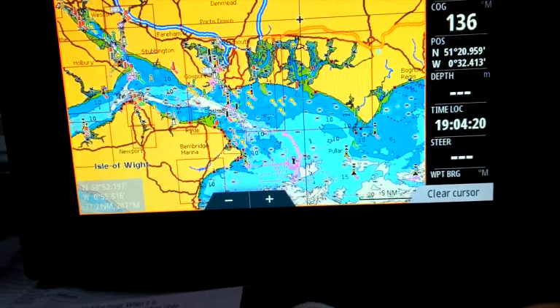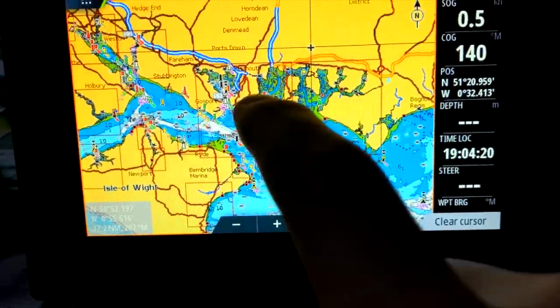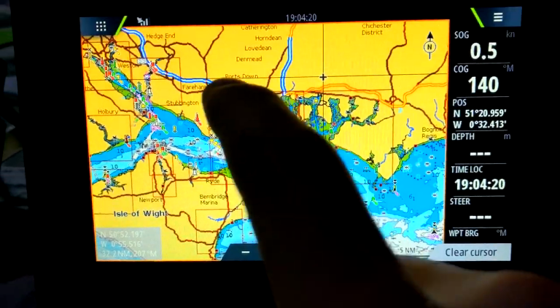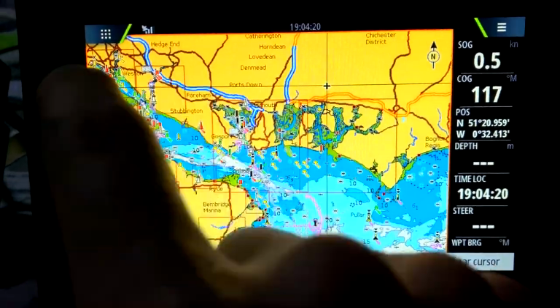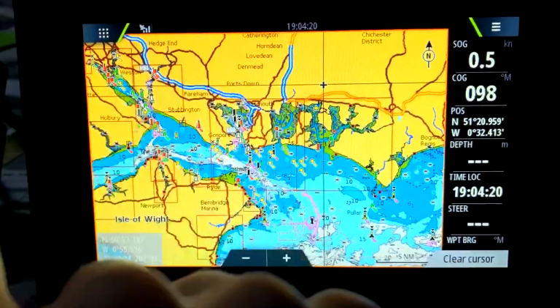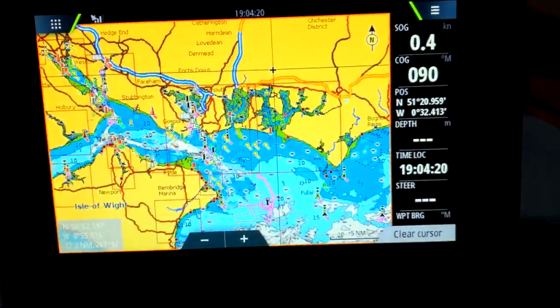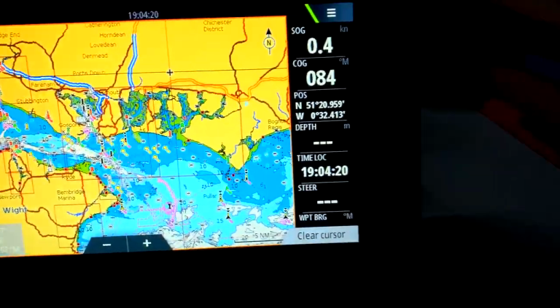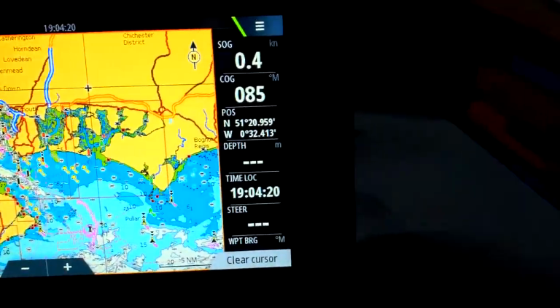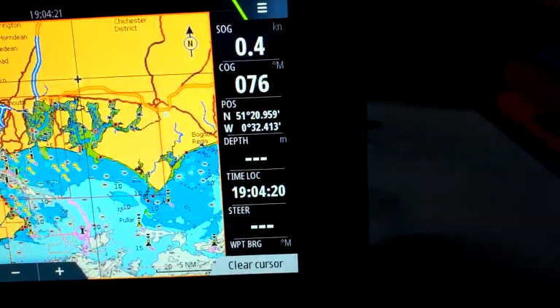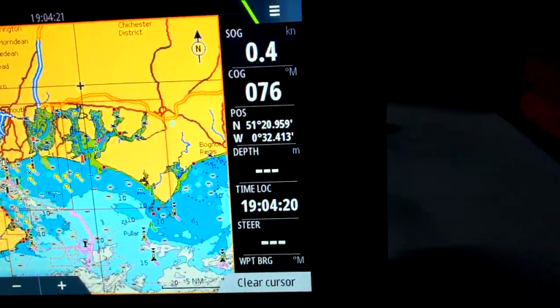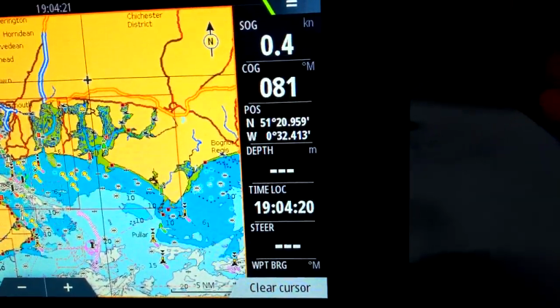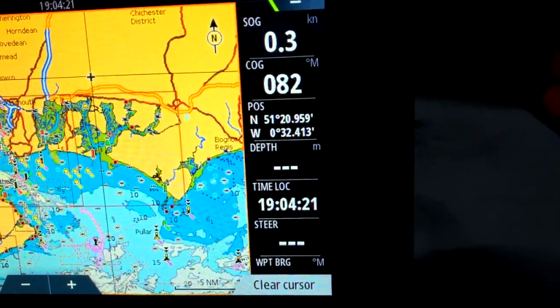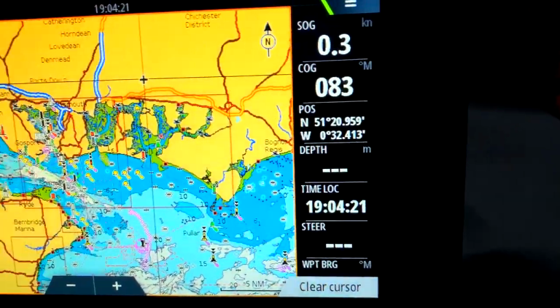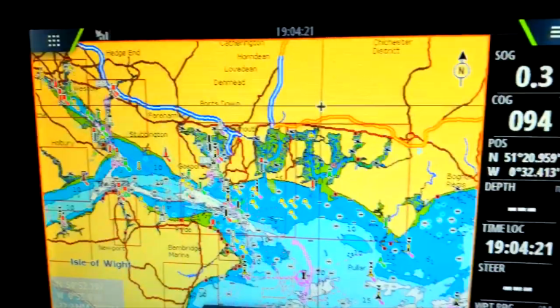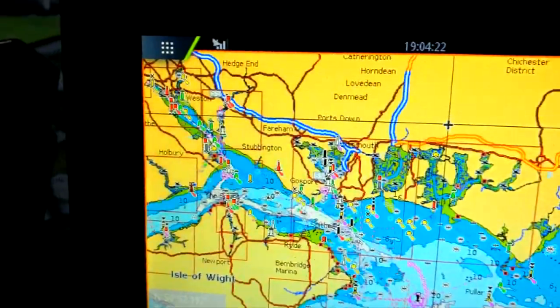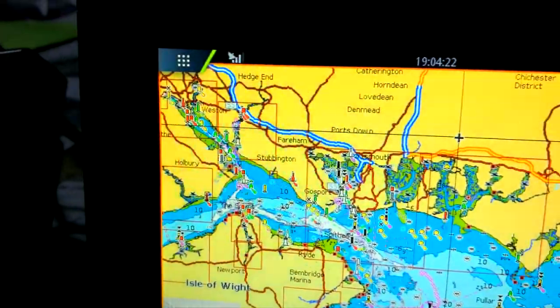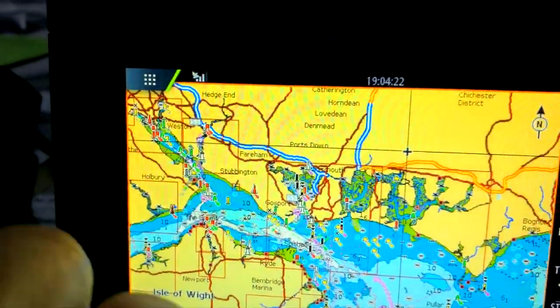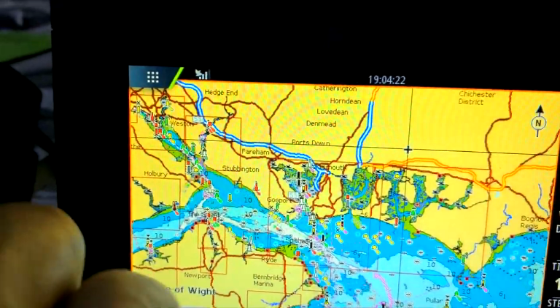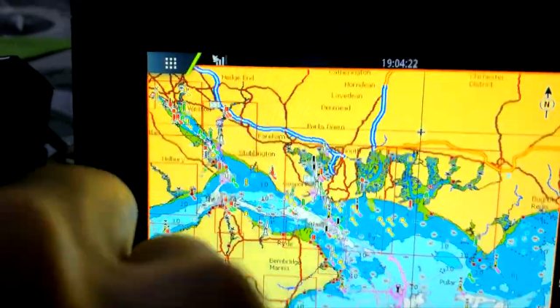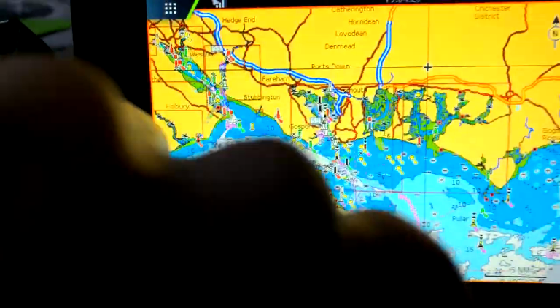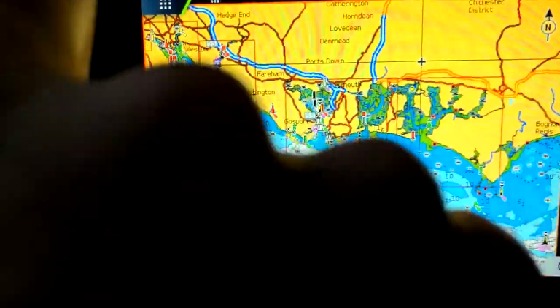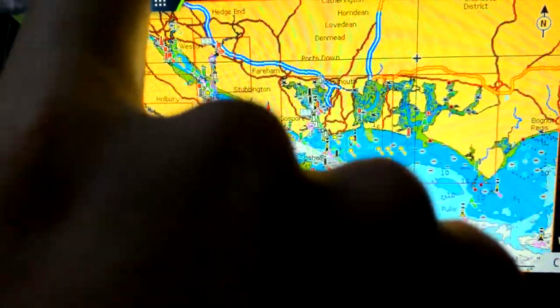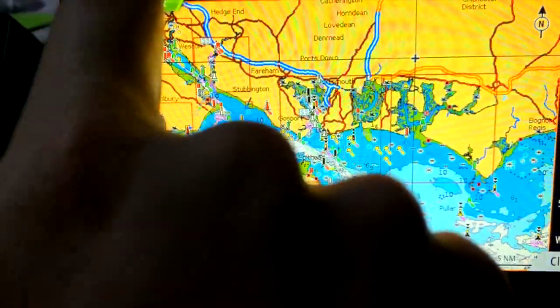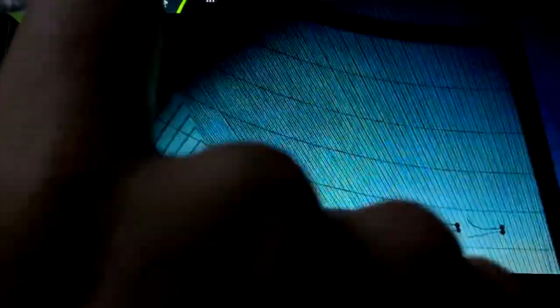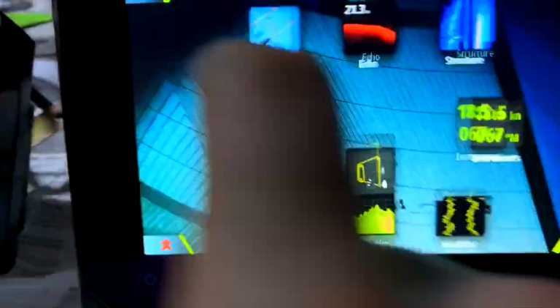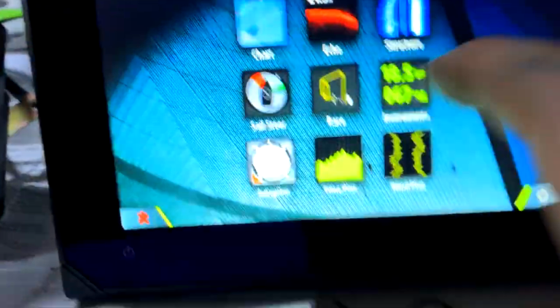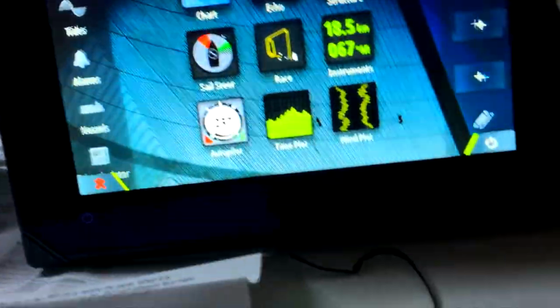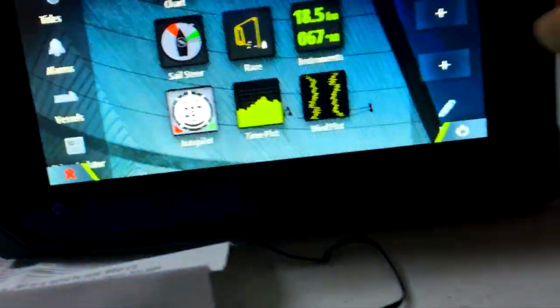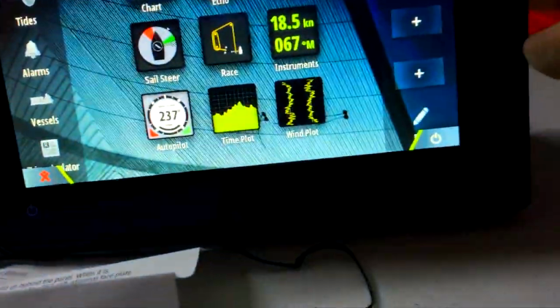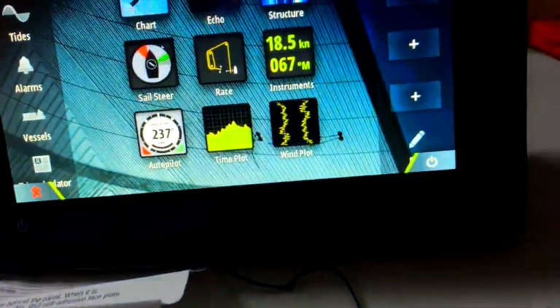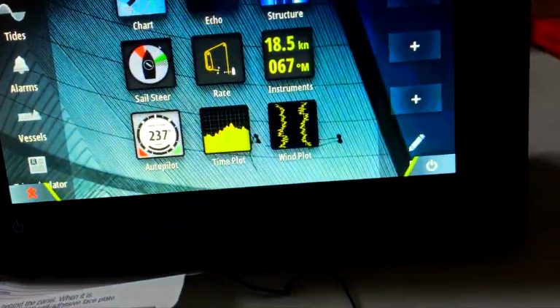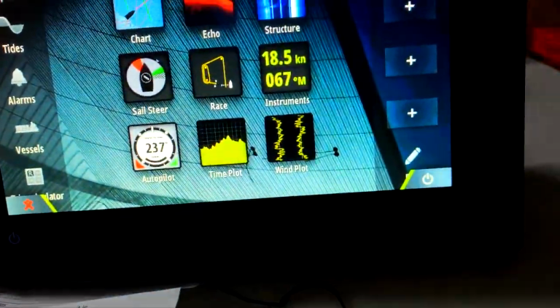I couldn't resist having a quick play with the new chart plotter — and there is no audio because I got way too excited.